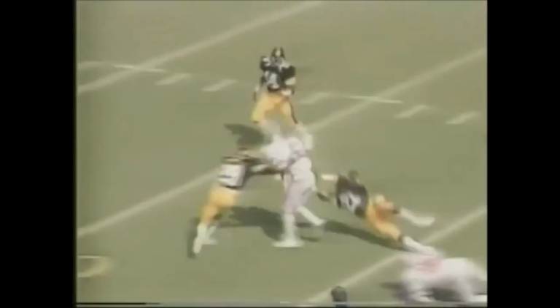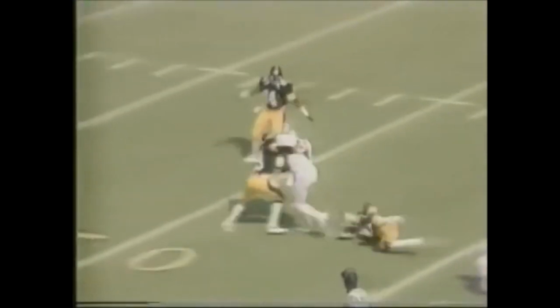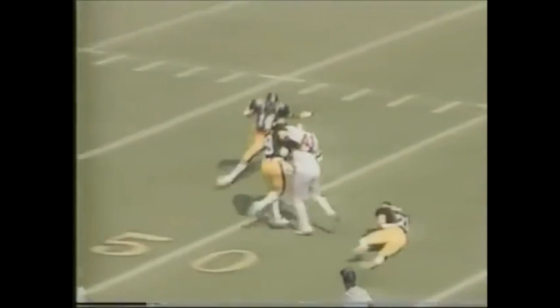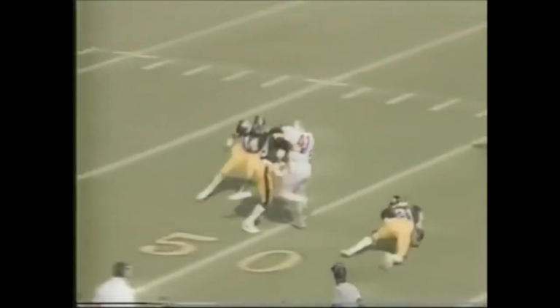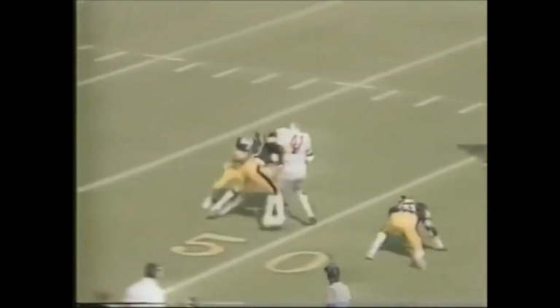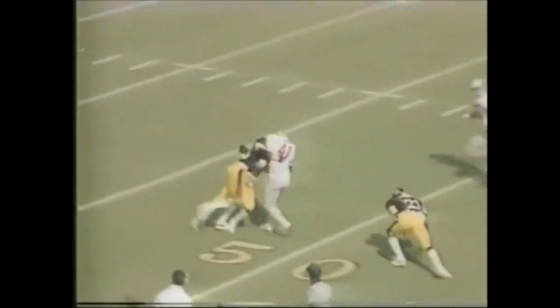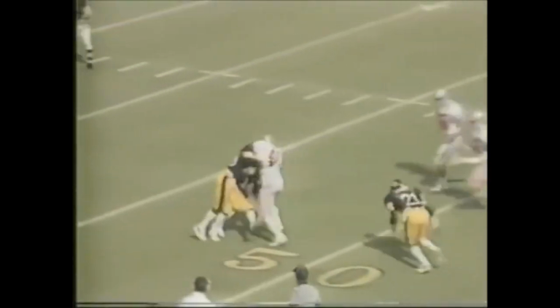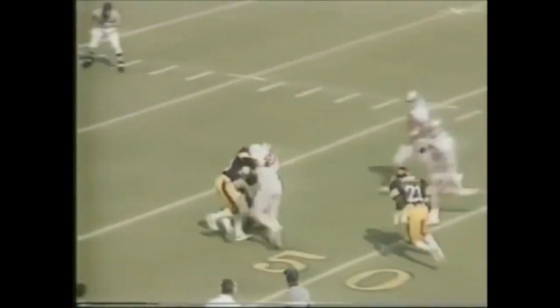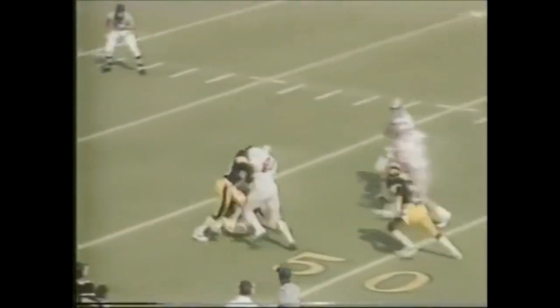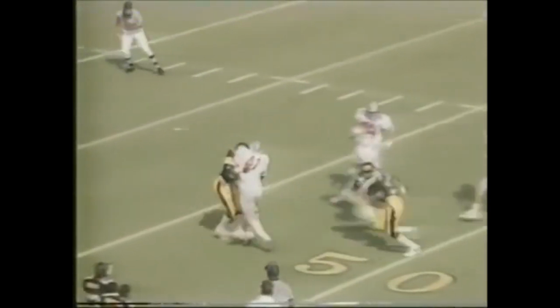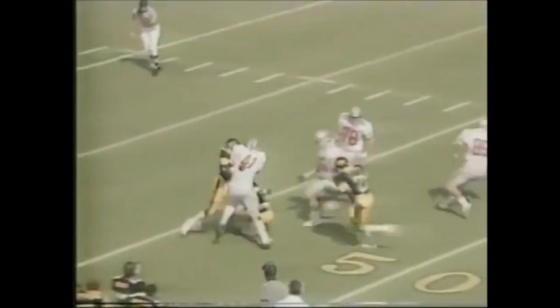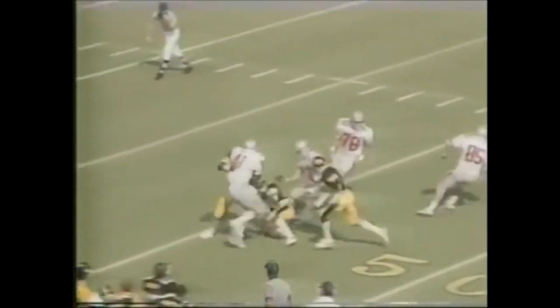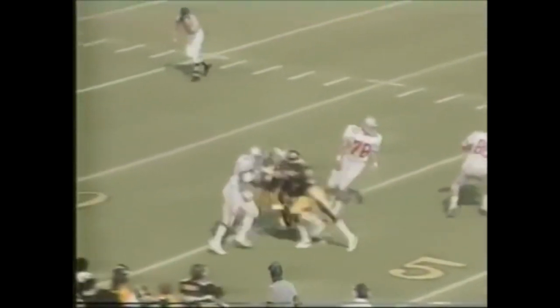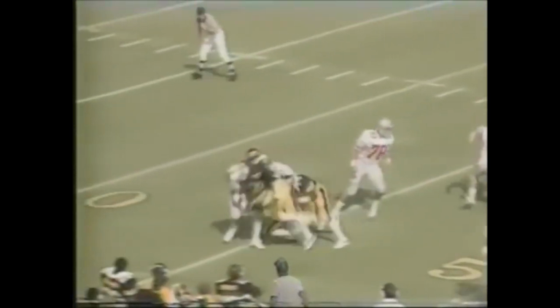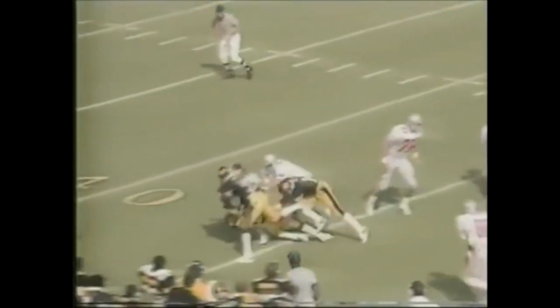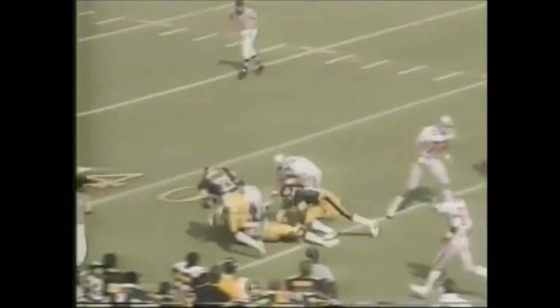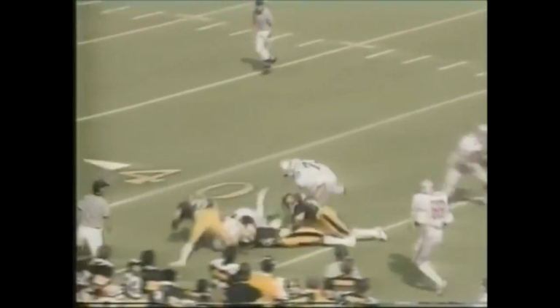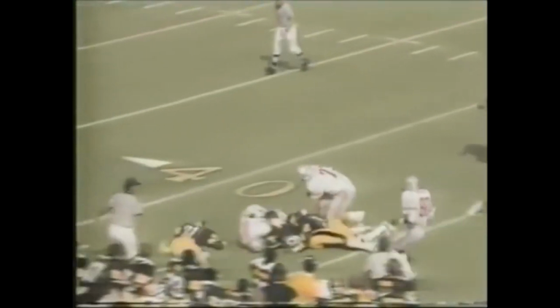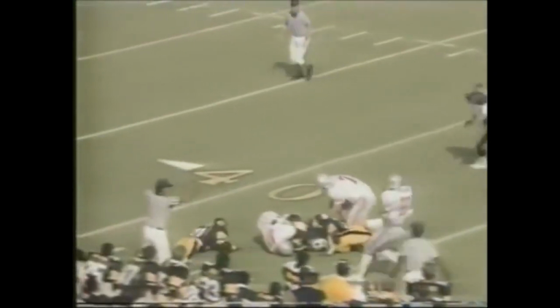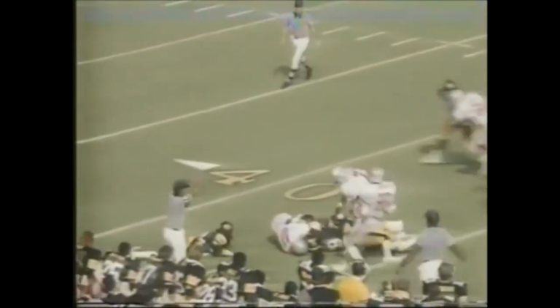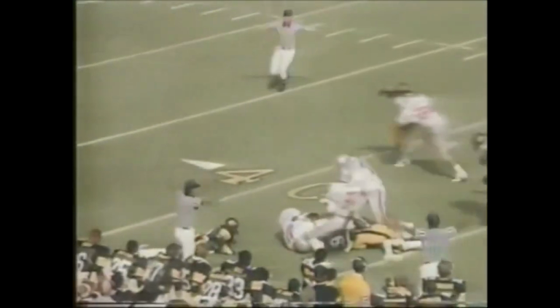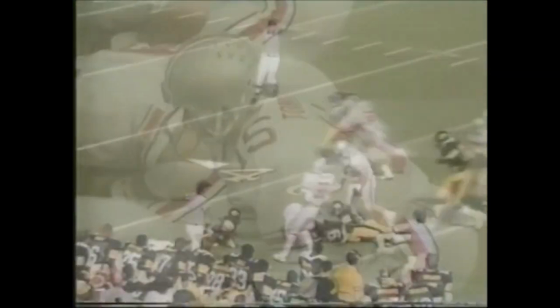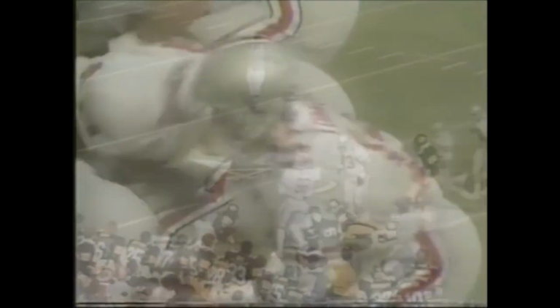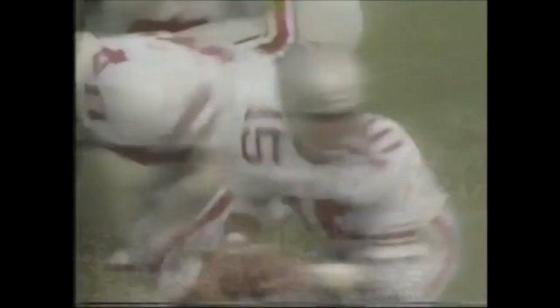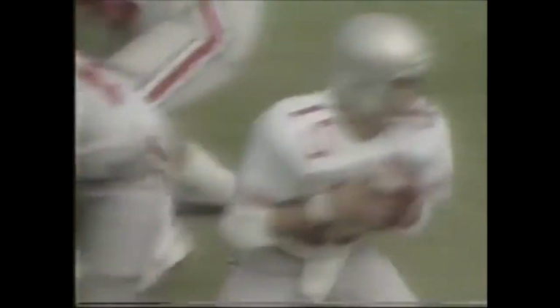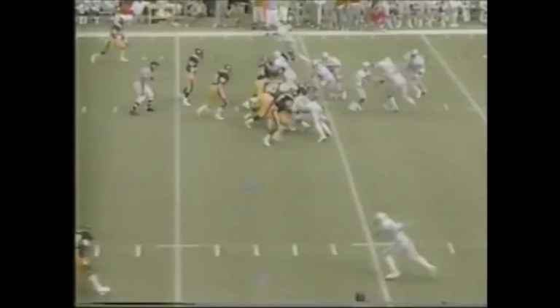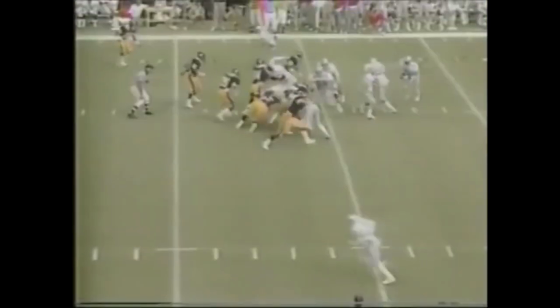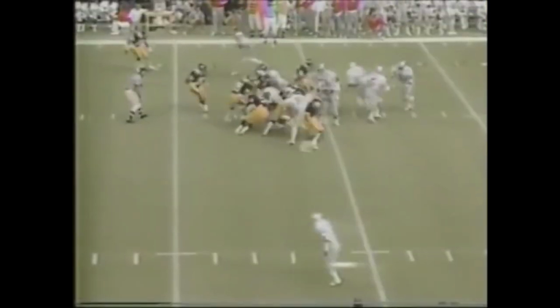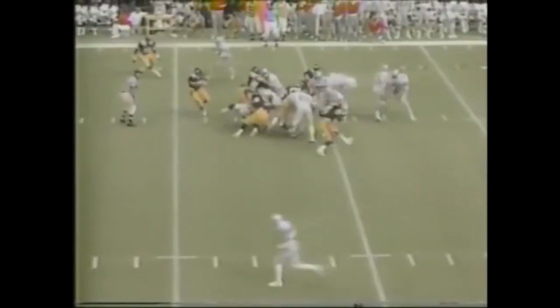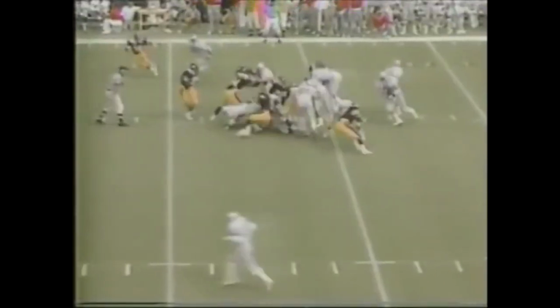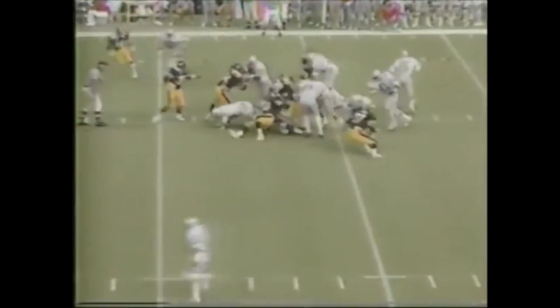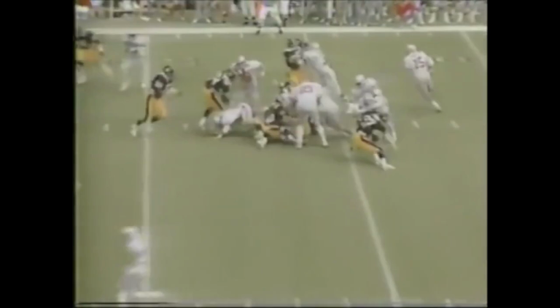Byers across the 50-yard line. First down, 10 yards to go for Ohio State.